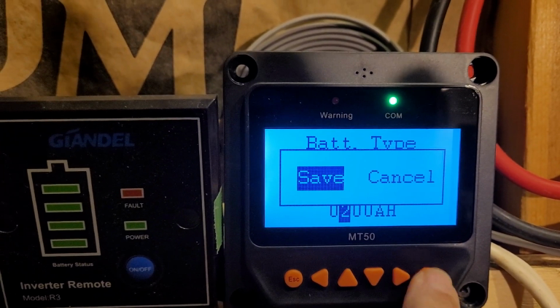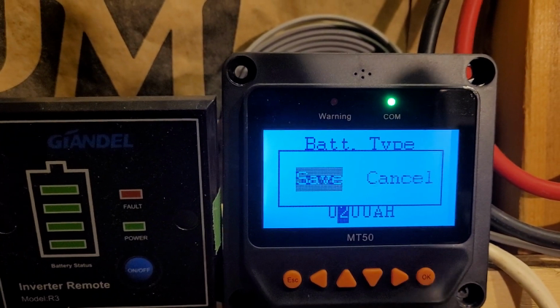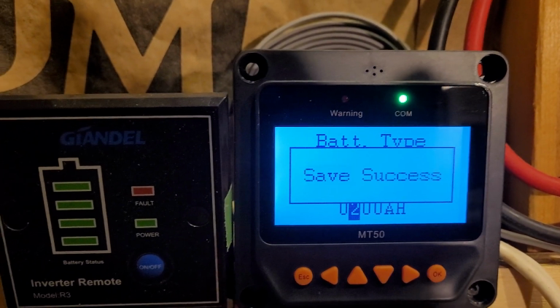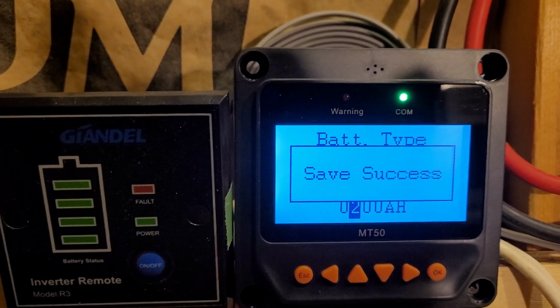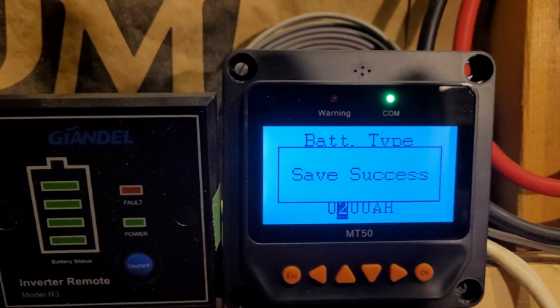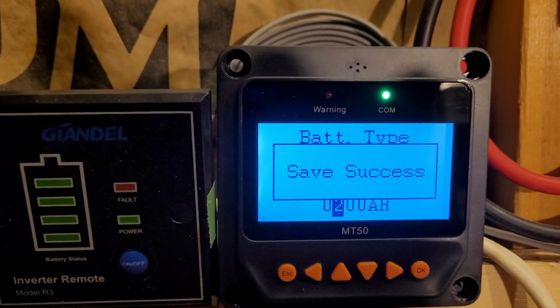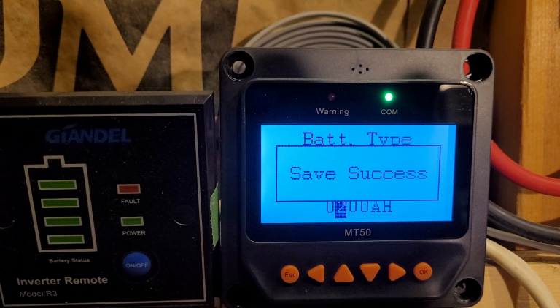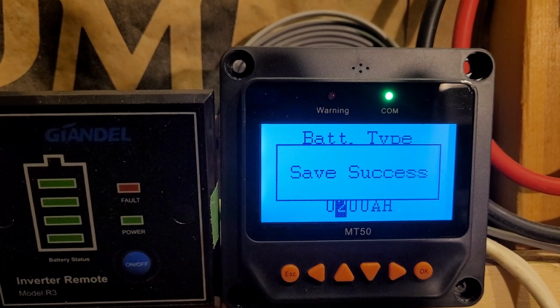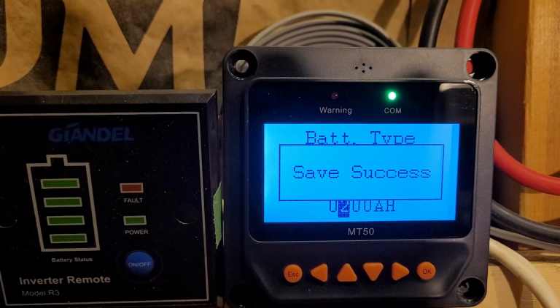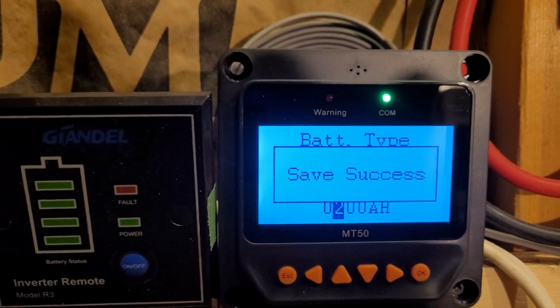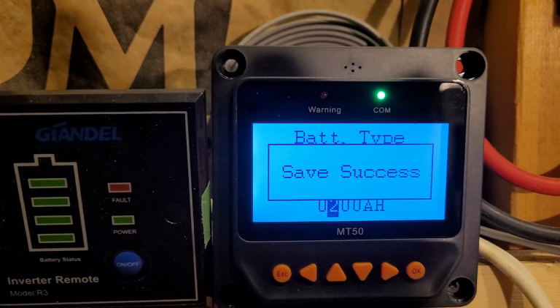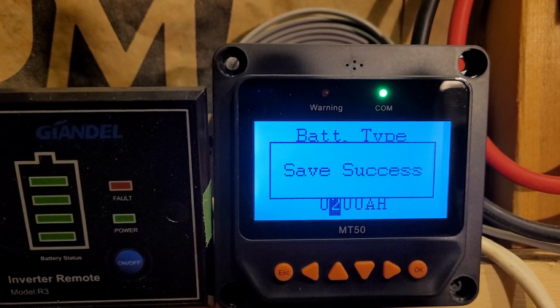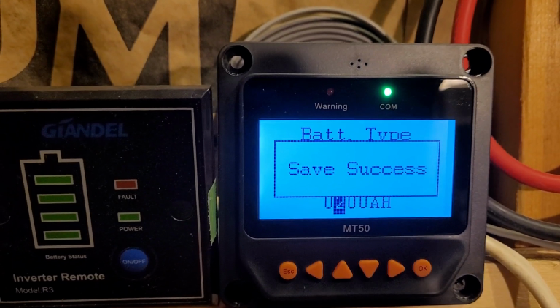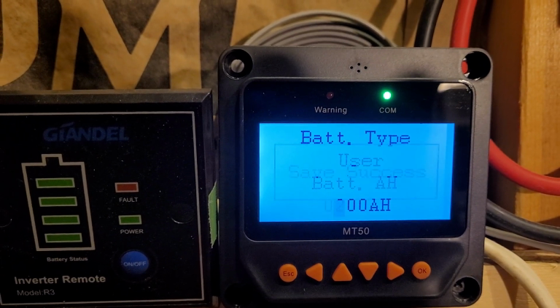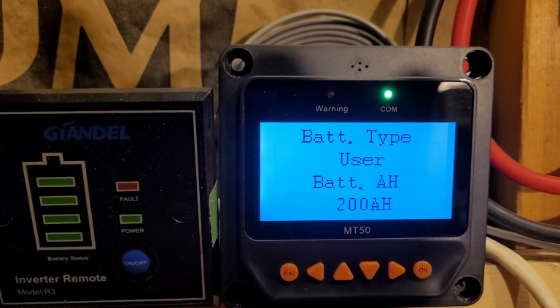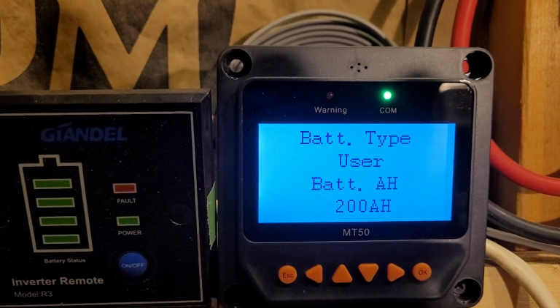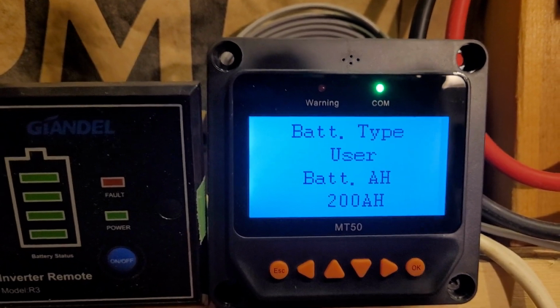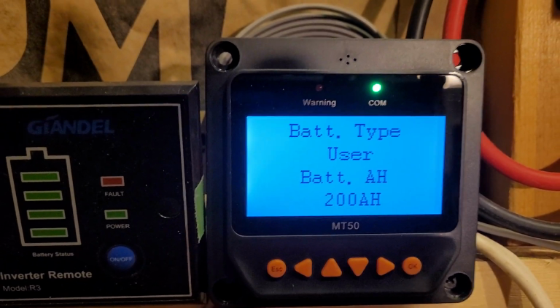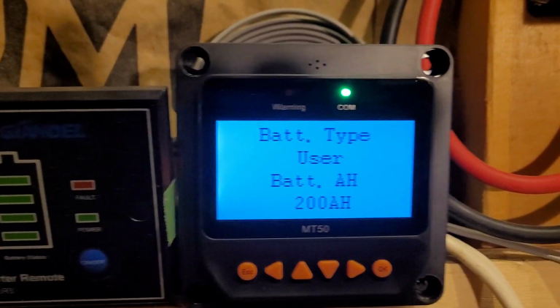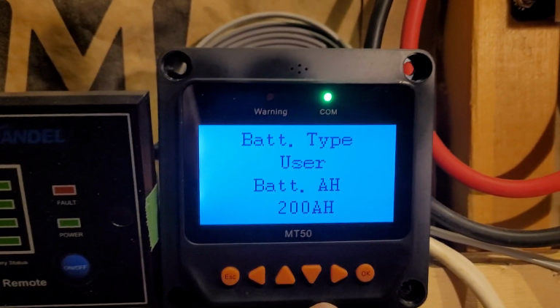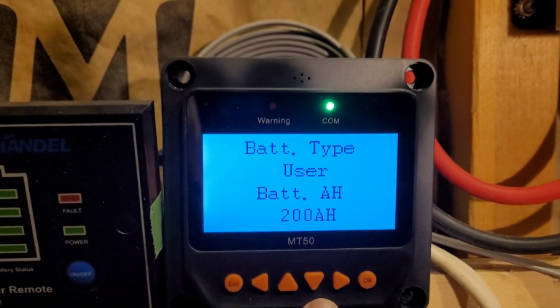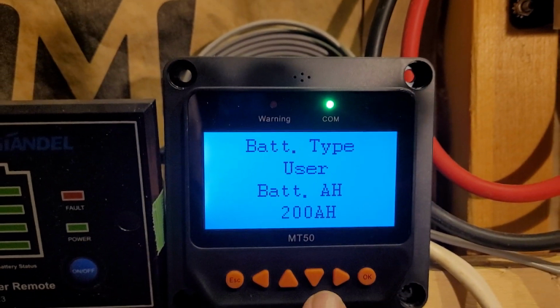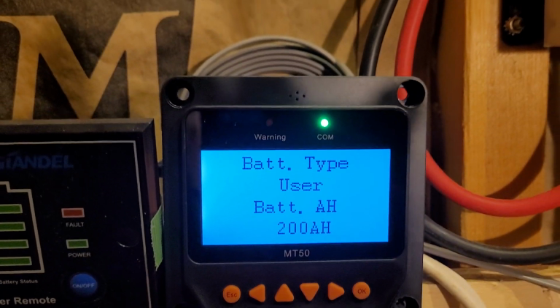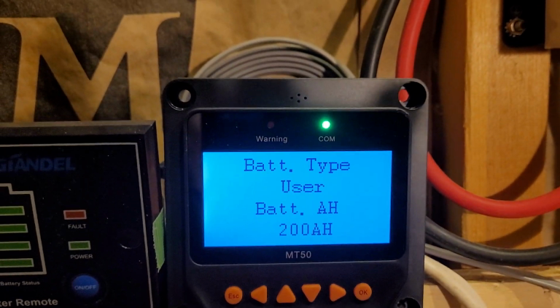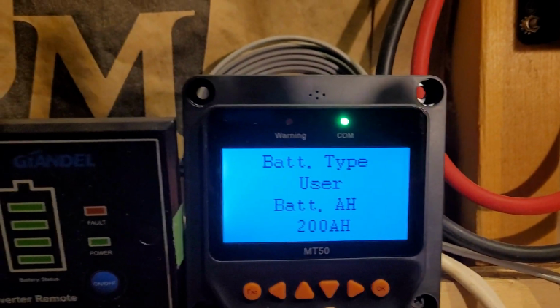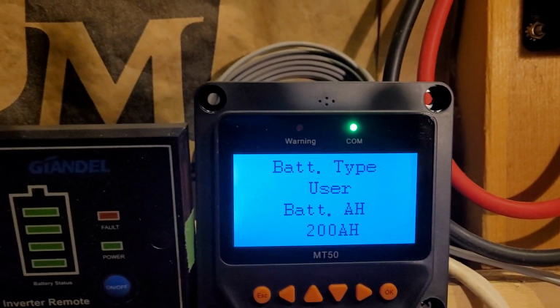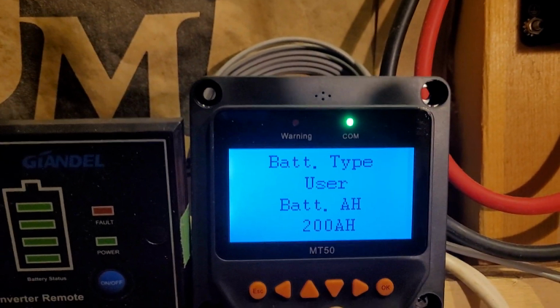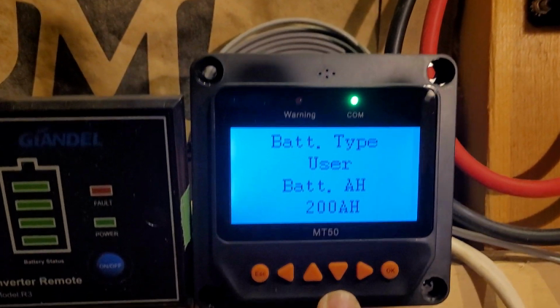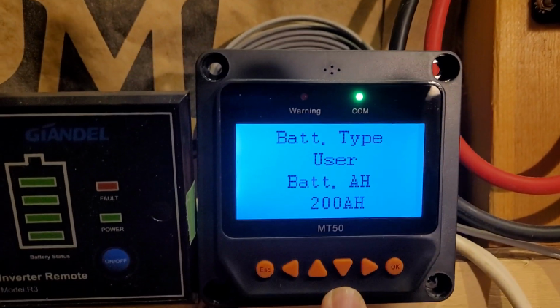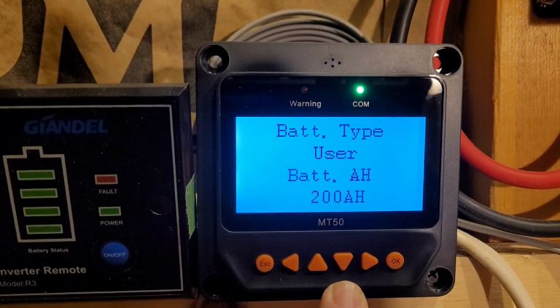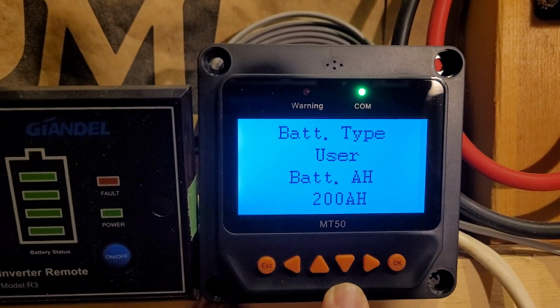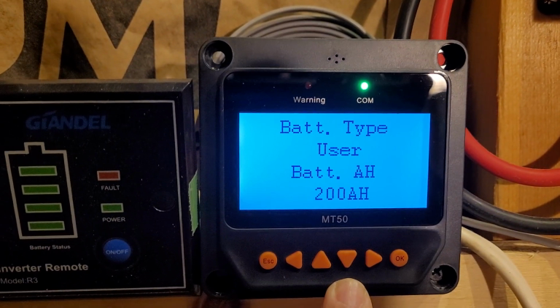Save it and that's it. That's how you actually change the settings themselves.